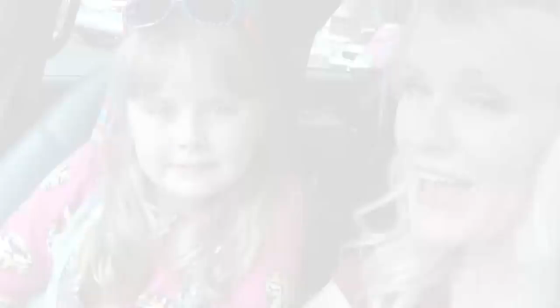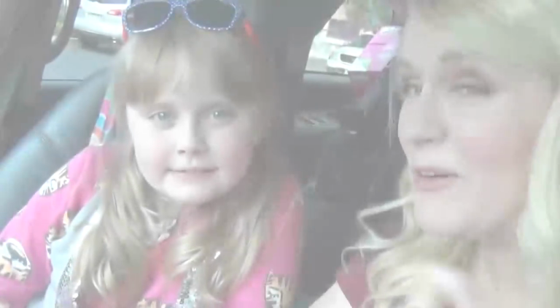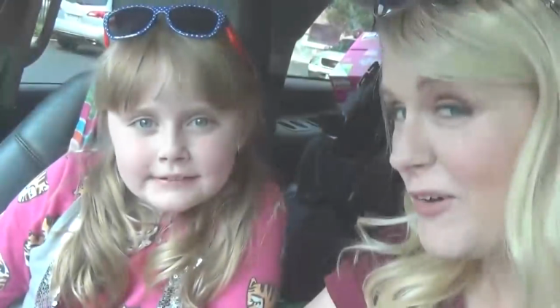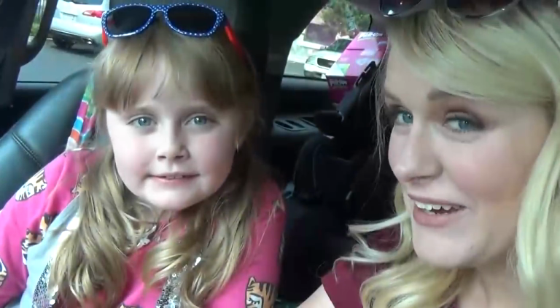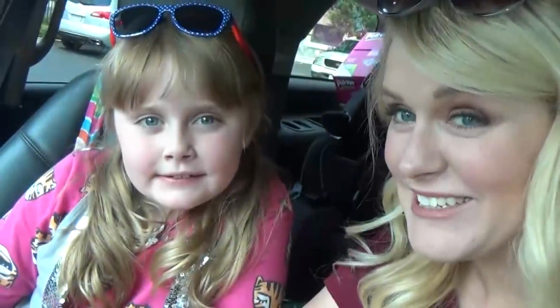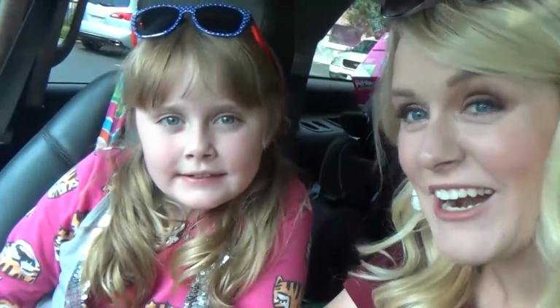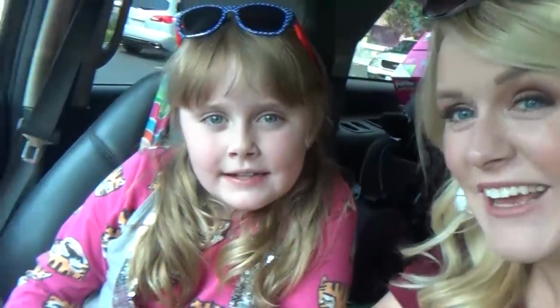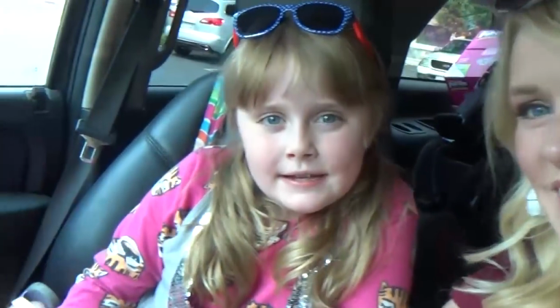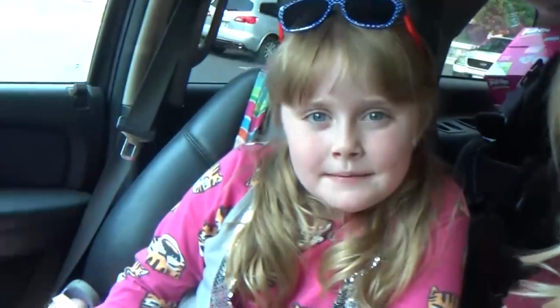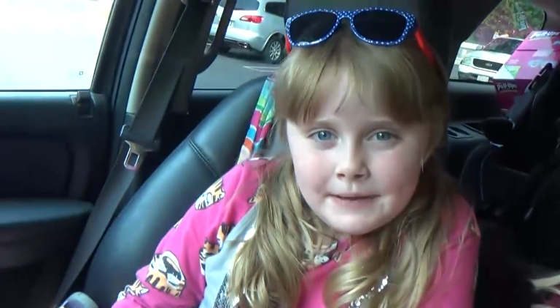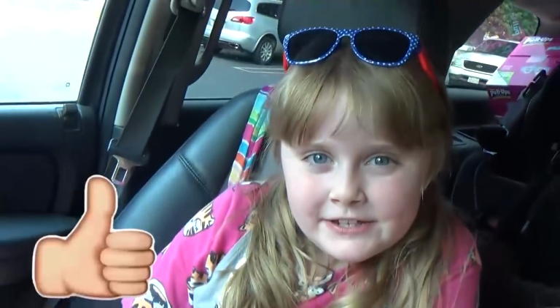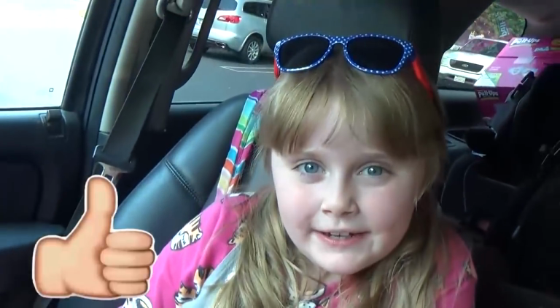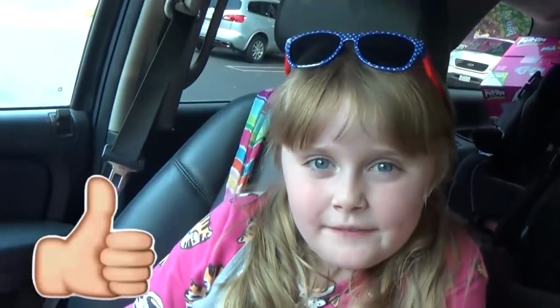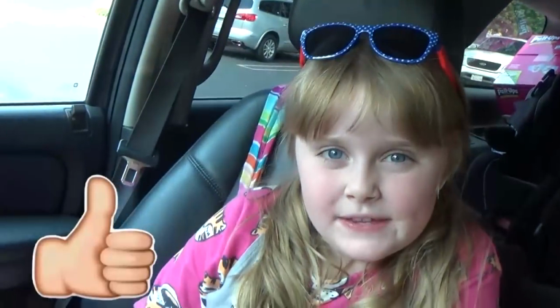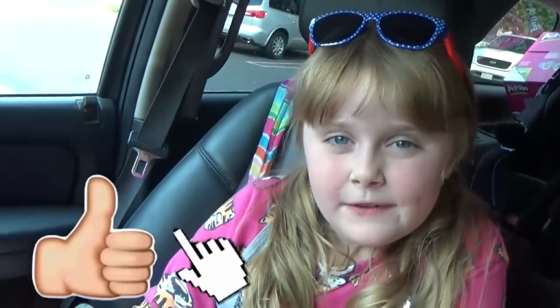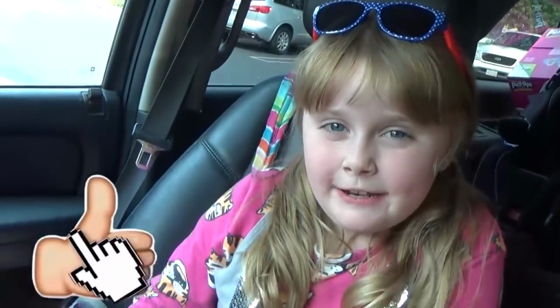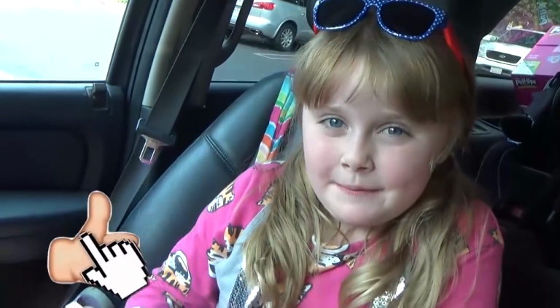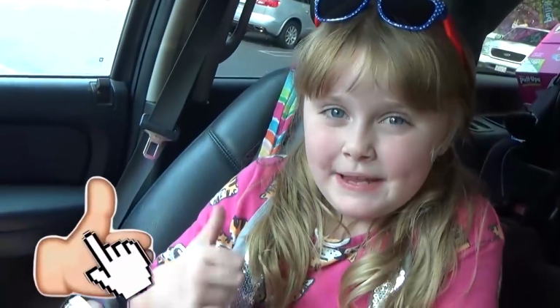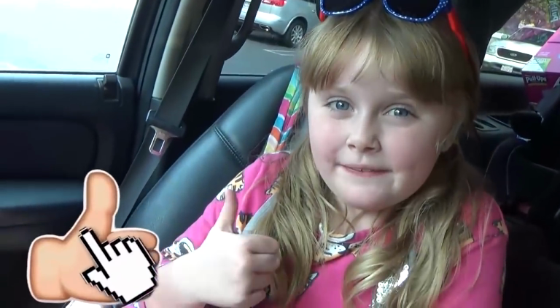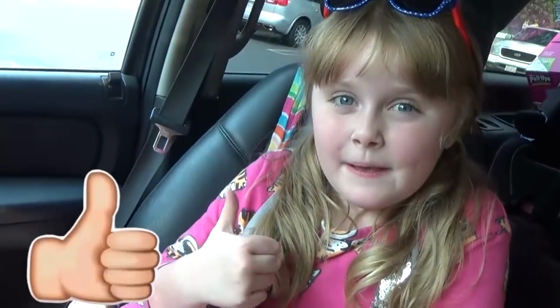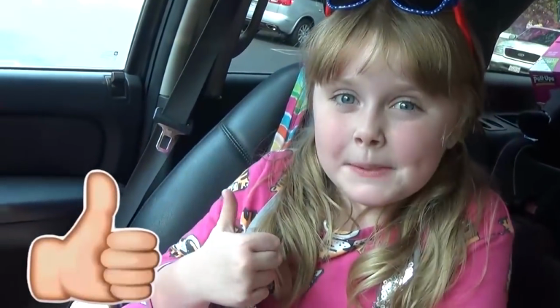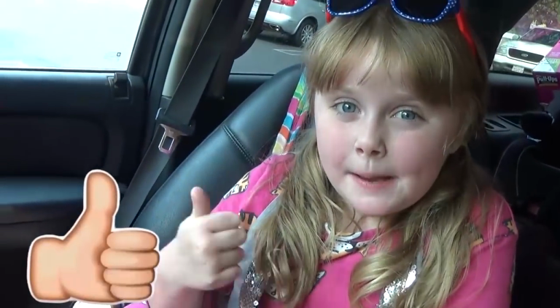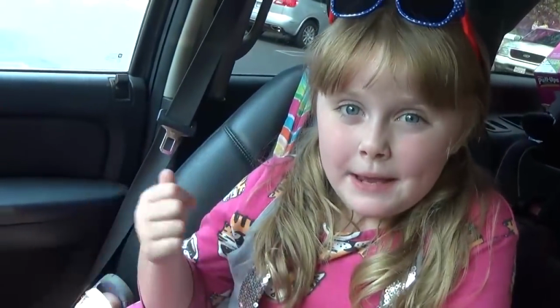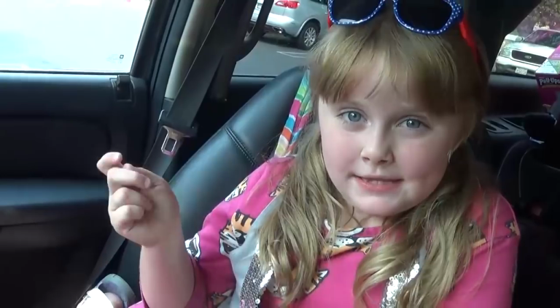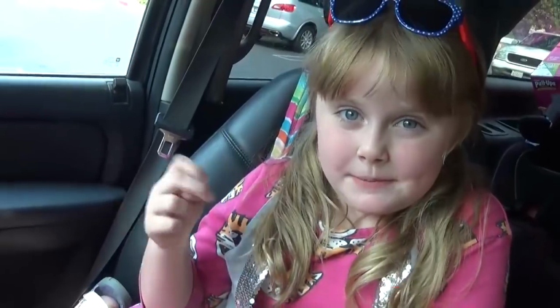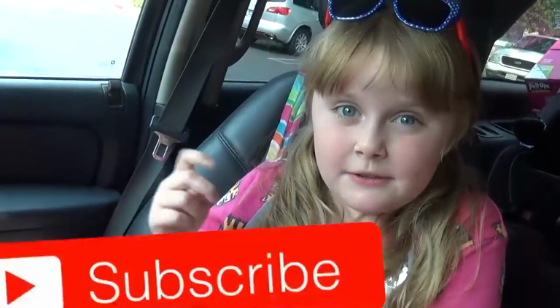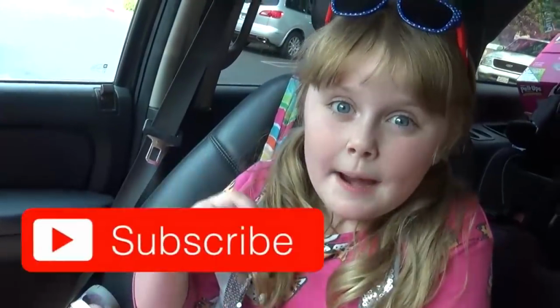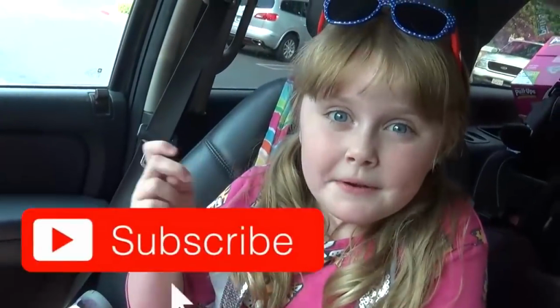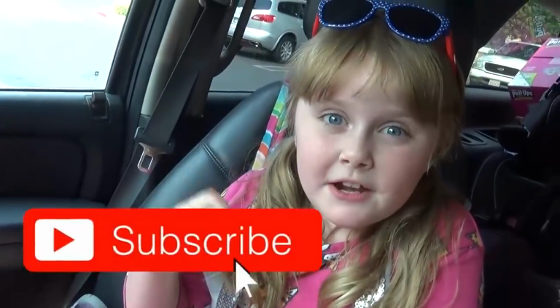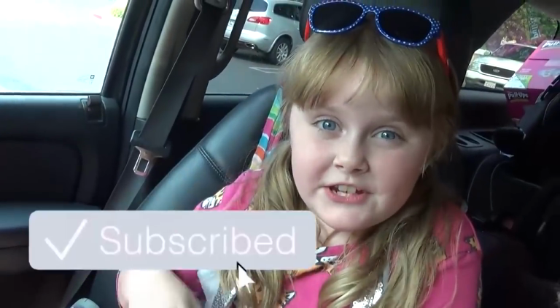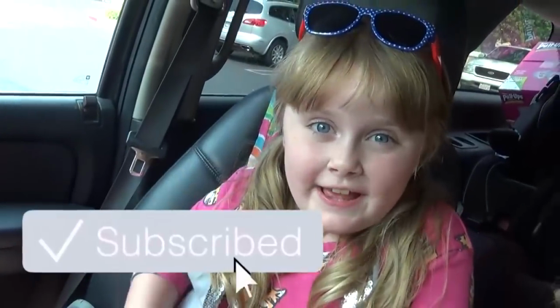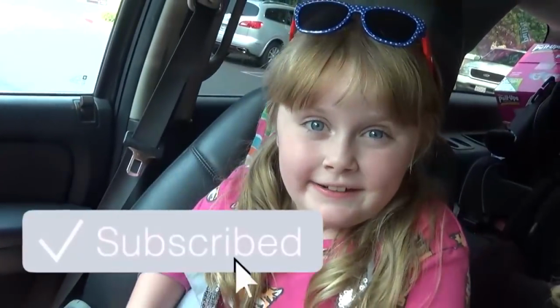Before we get started, make sure to give this video a big thumbs up and subscribe to our channel!